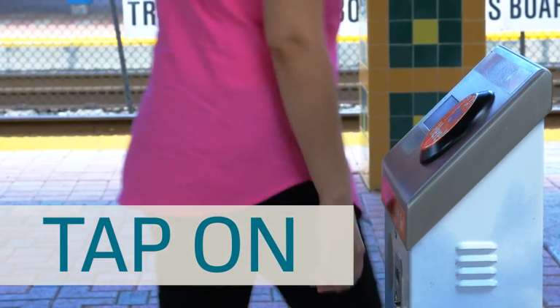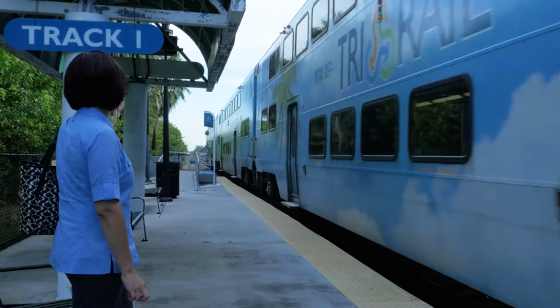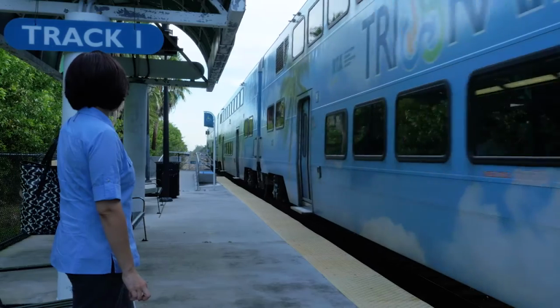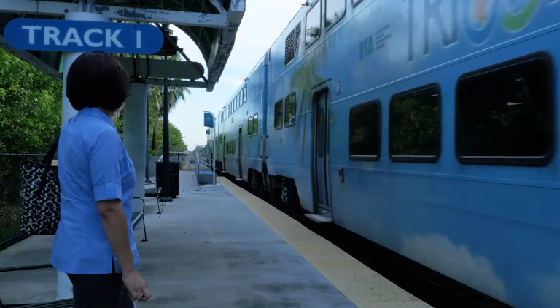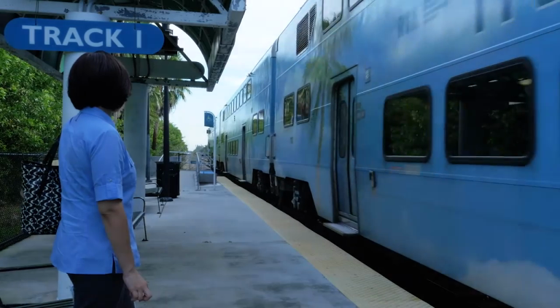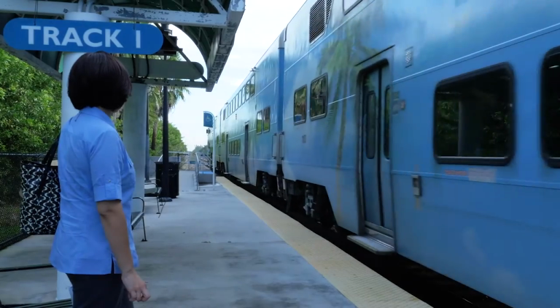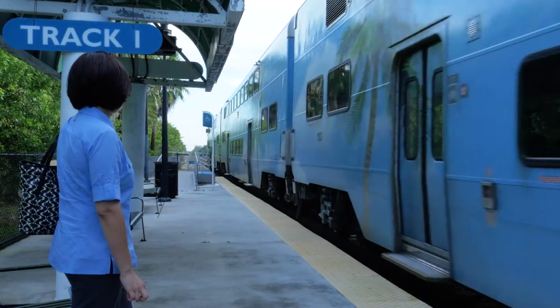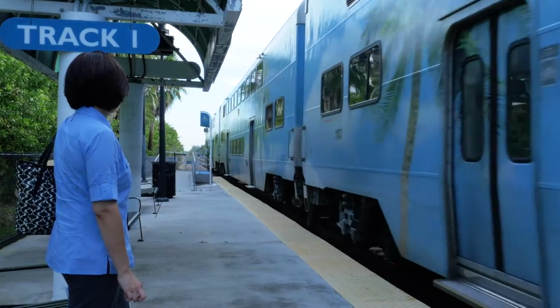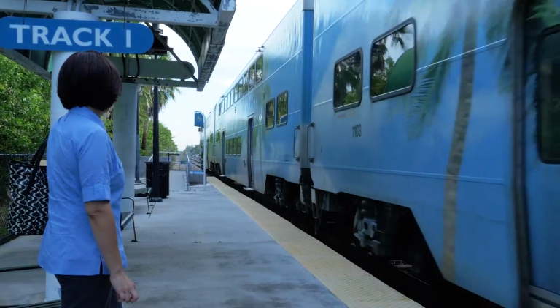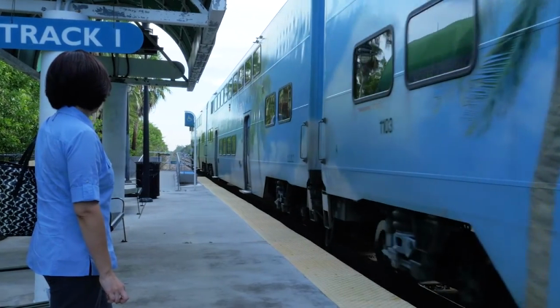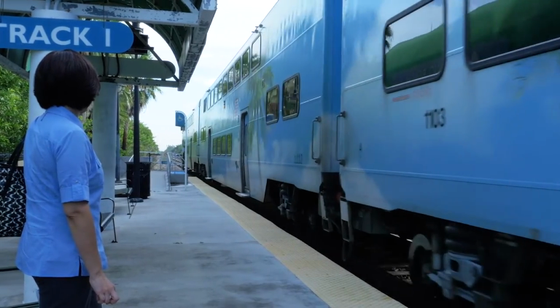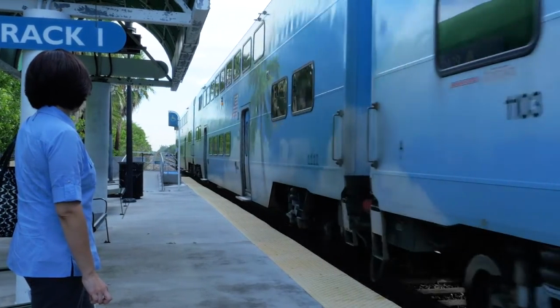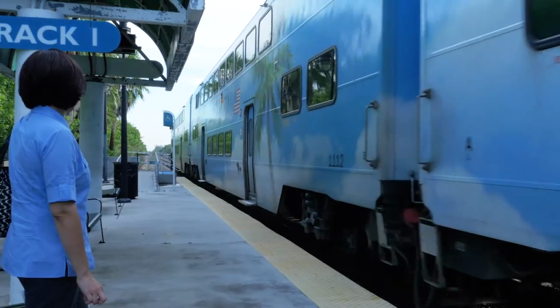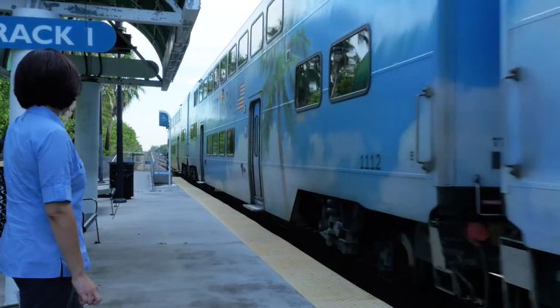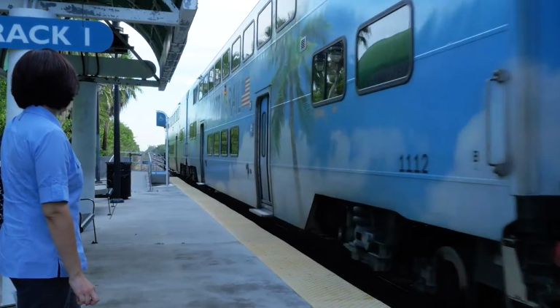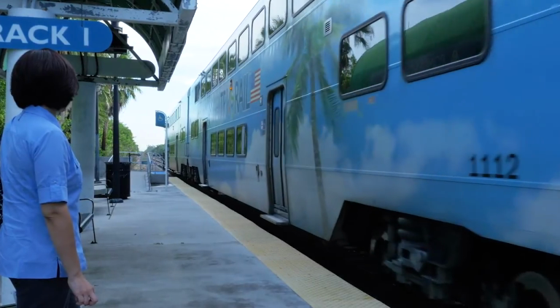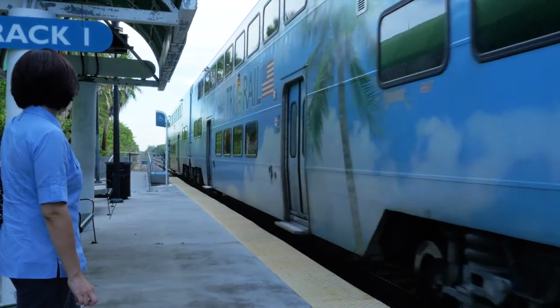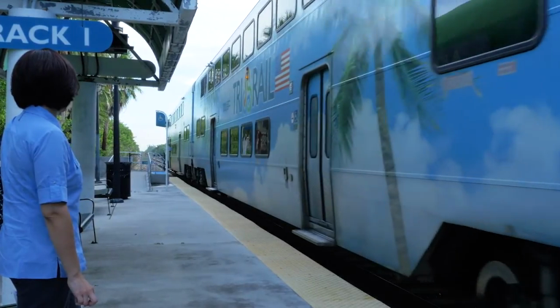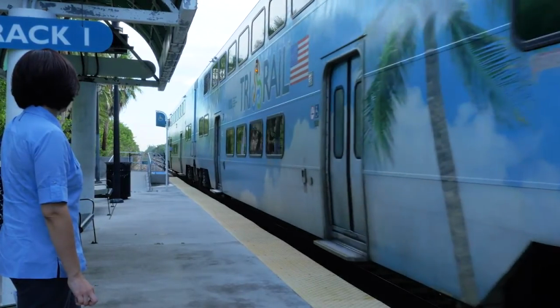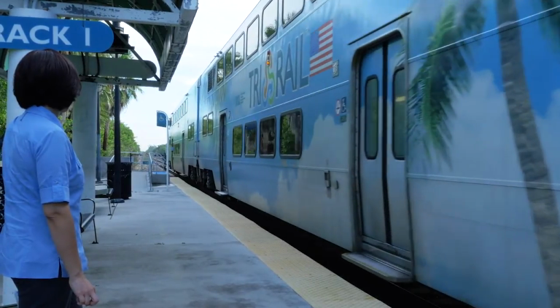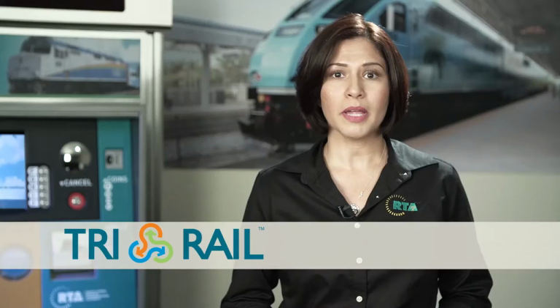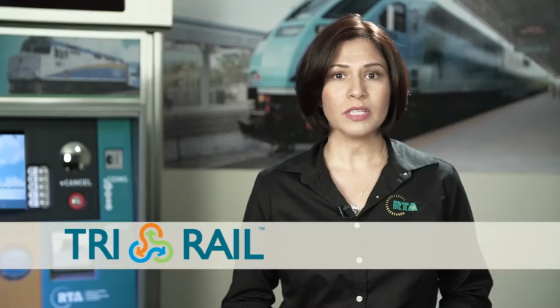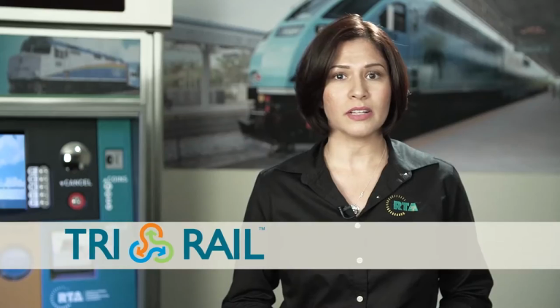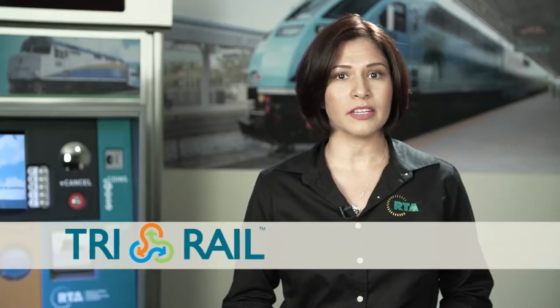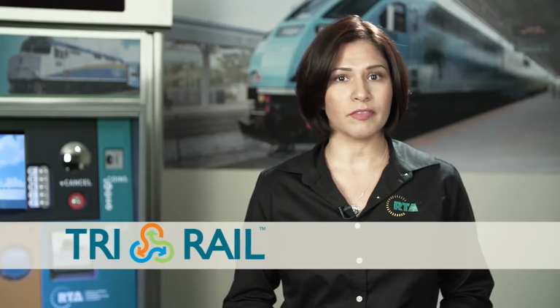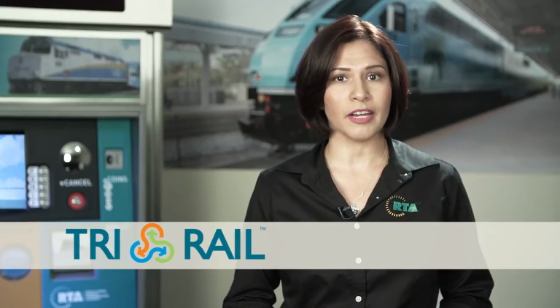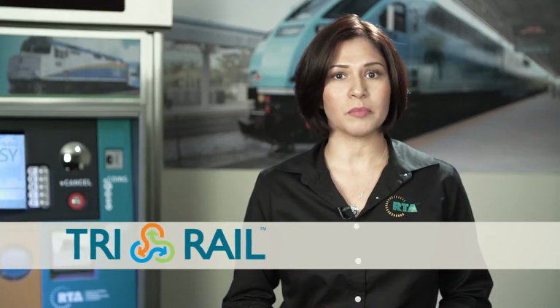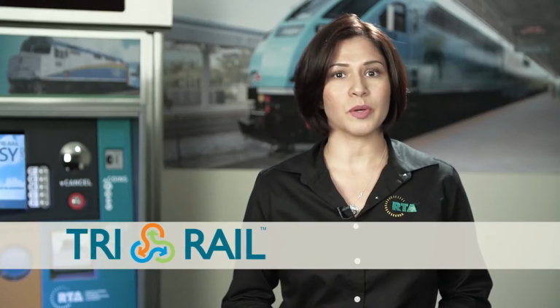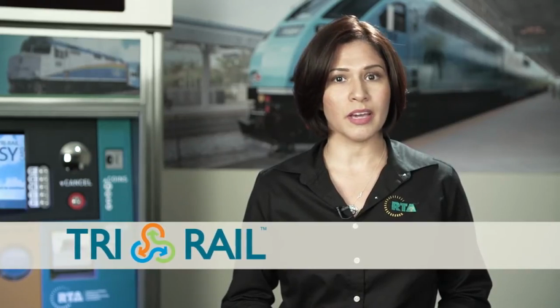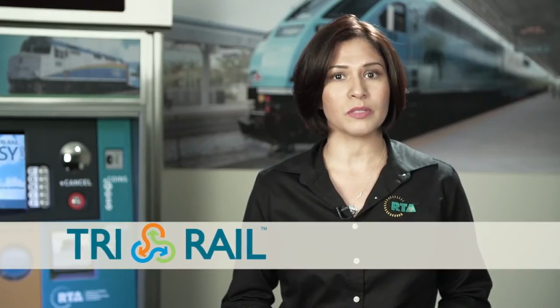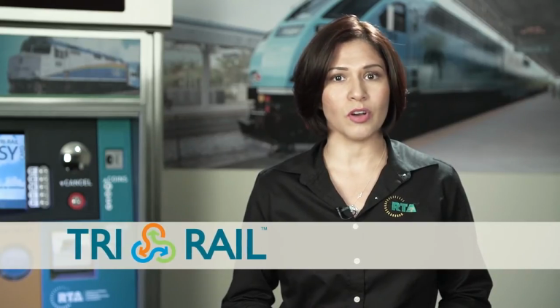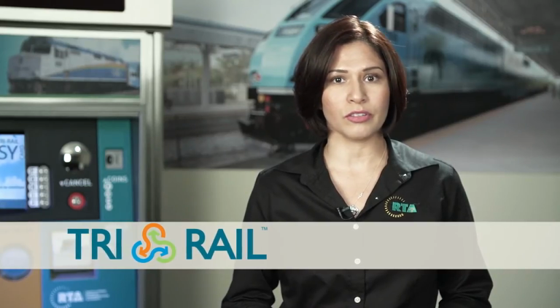Failure to validate your easy card prior to boarding Tri-Rail may result in a fine up to a thousand dollars.